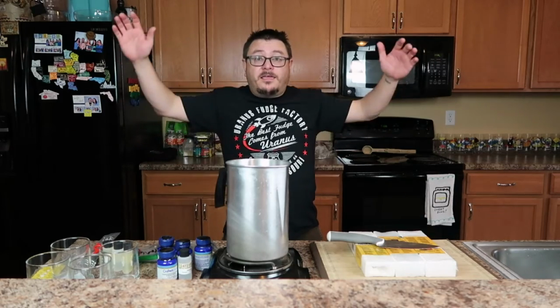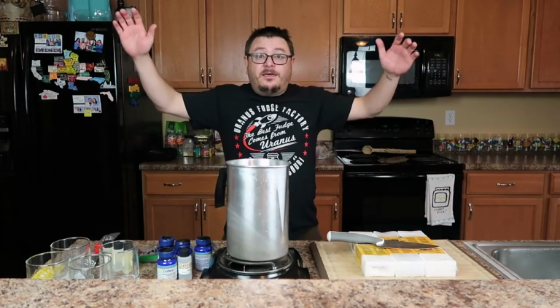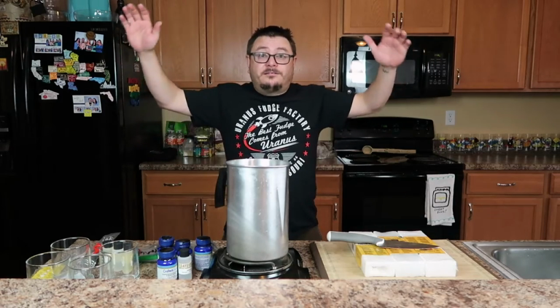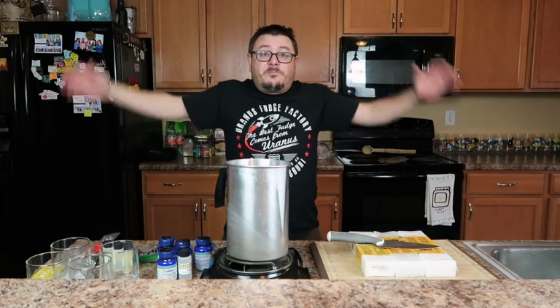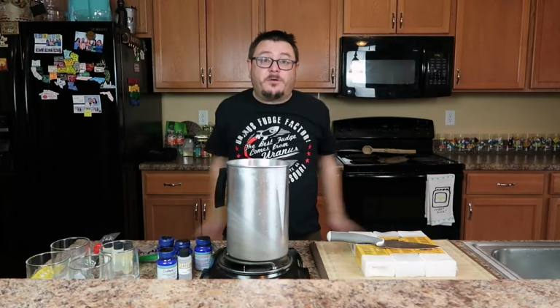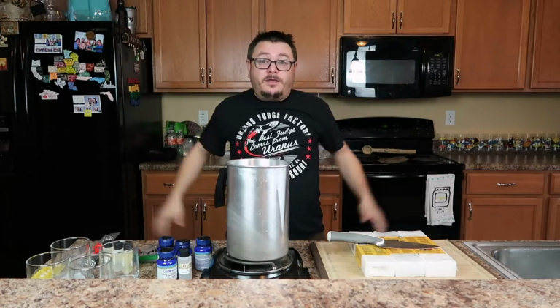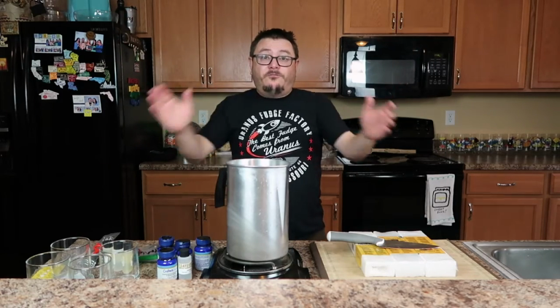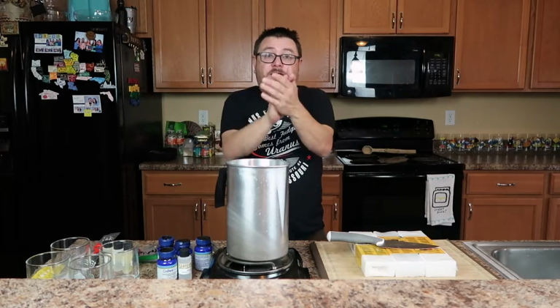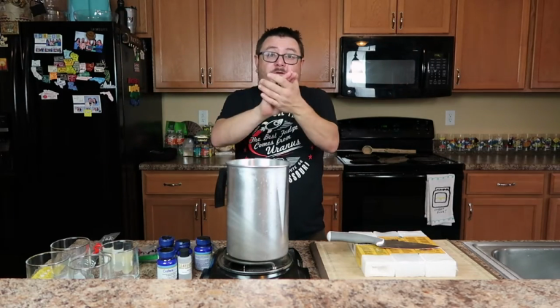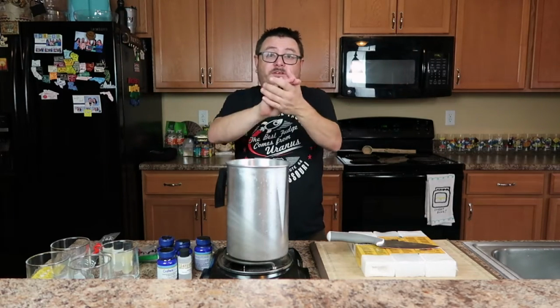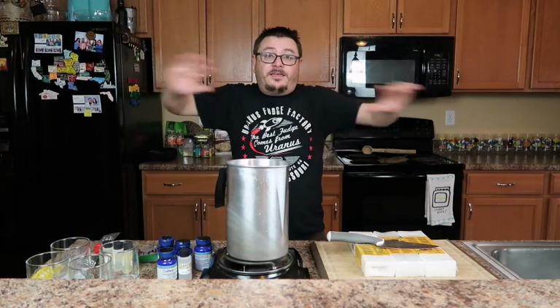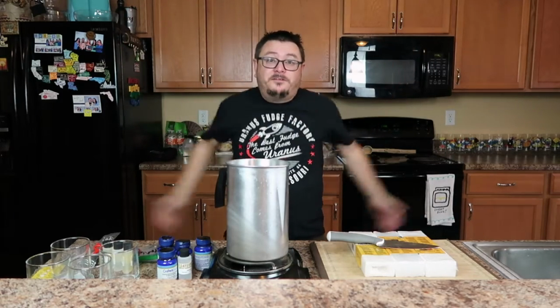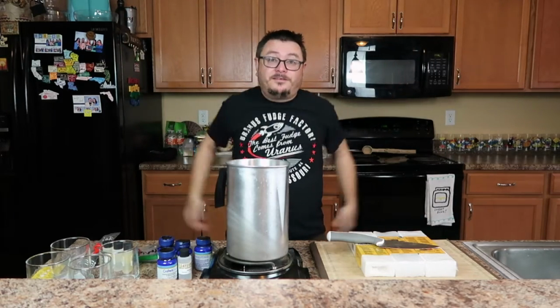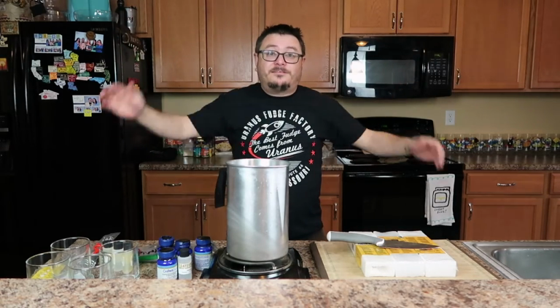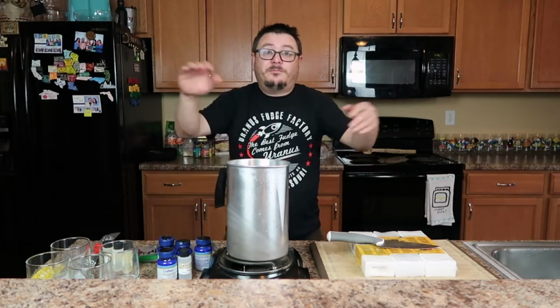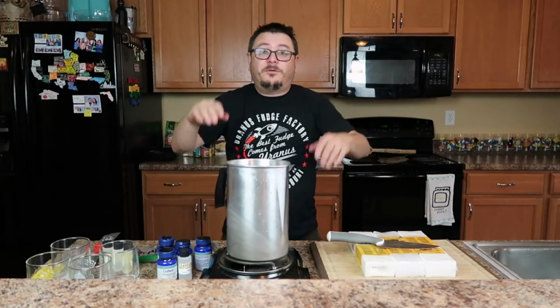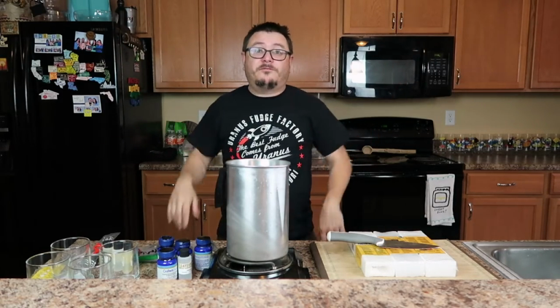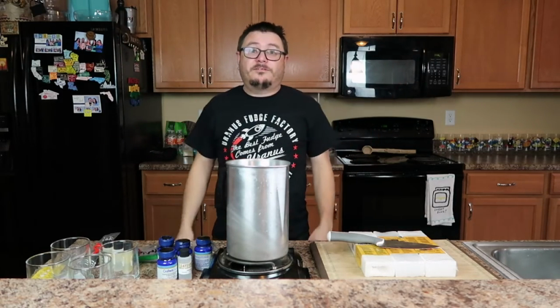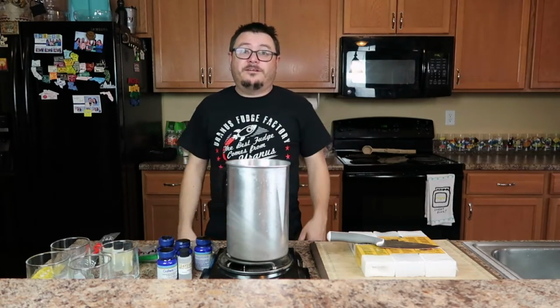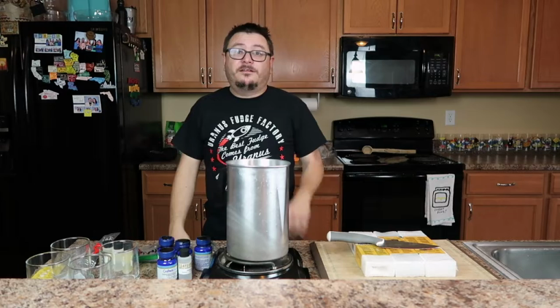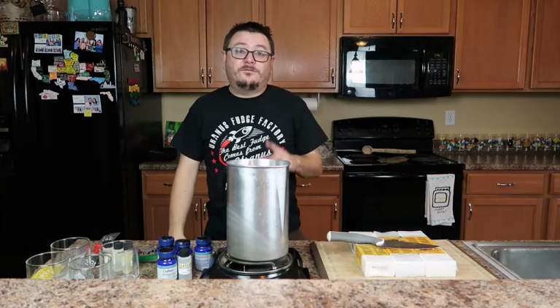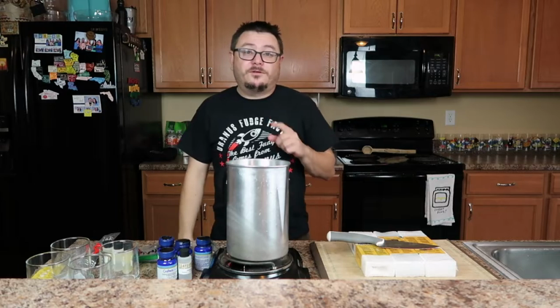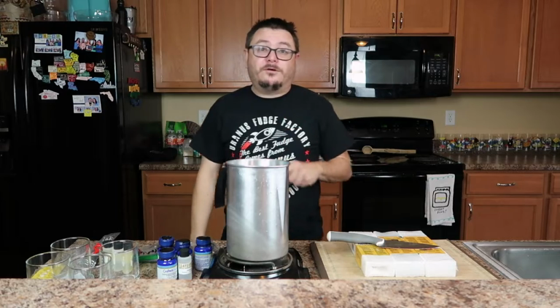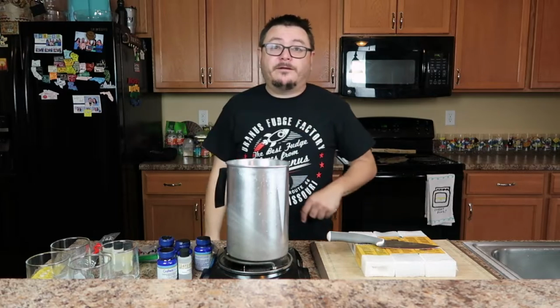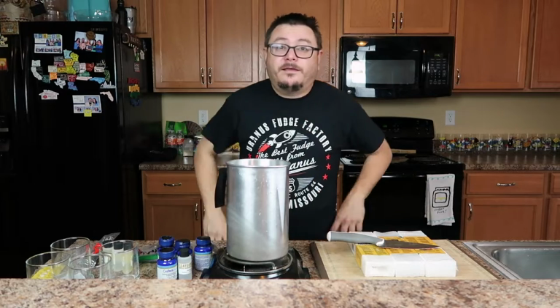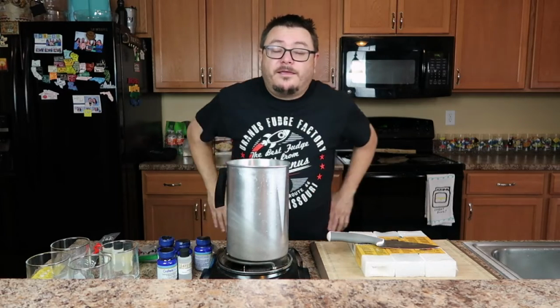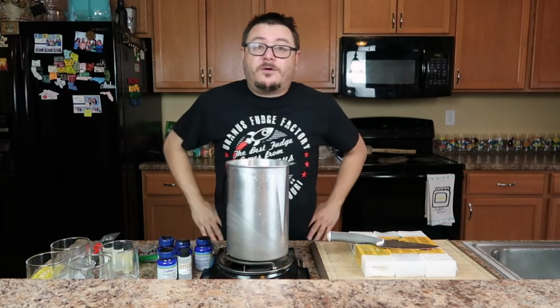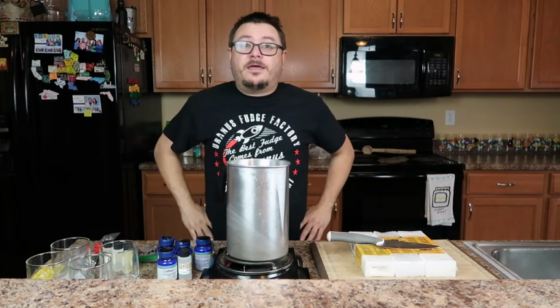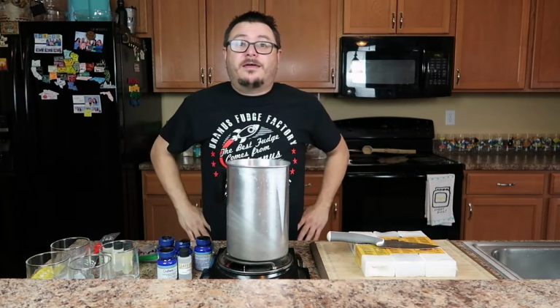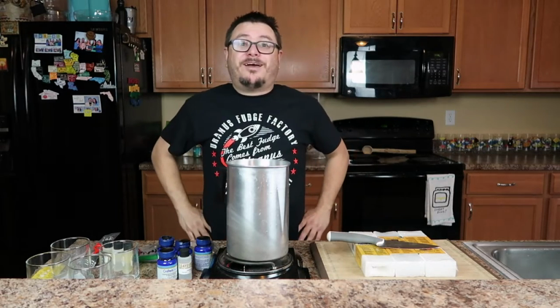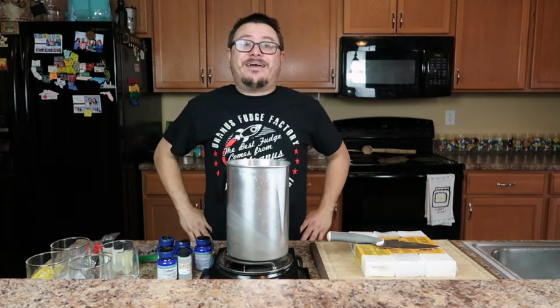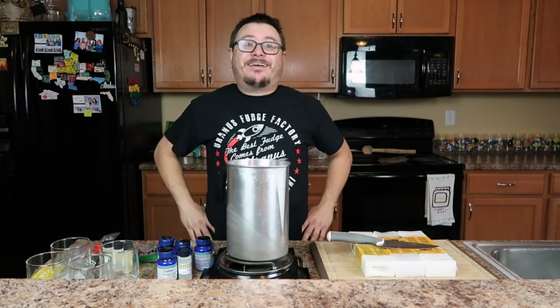Hey! Slap your butt. If you're at home and you can, slap your butt. It feels good. Don't do it too hard. Anyway, I'm back.